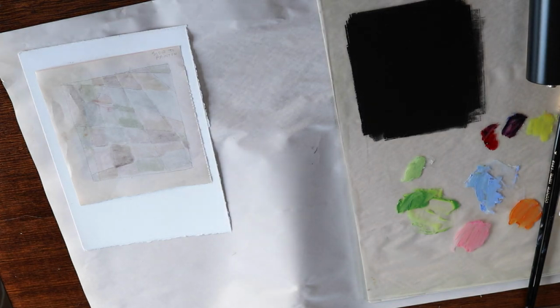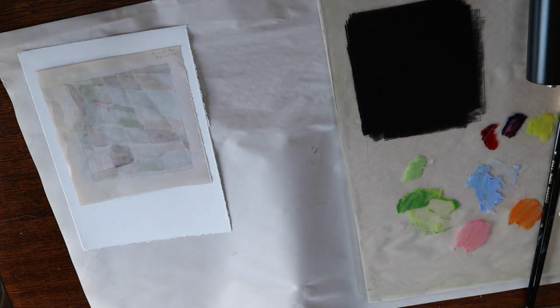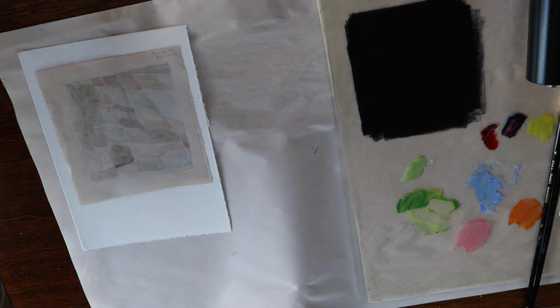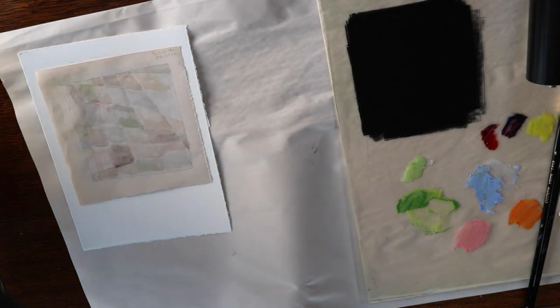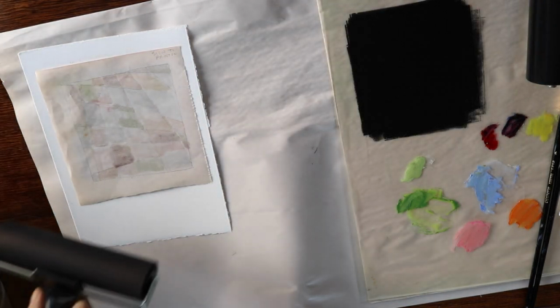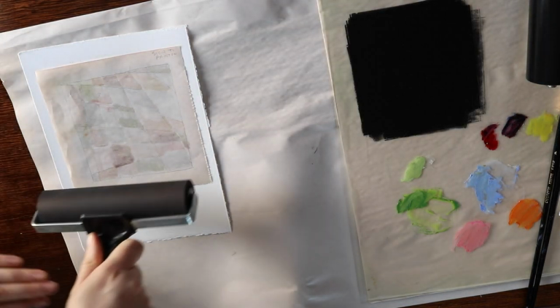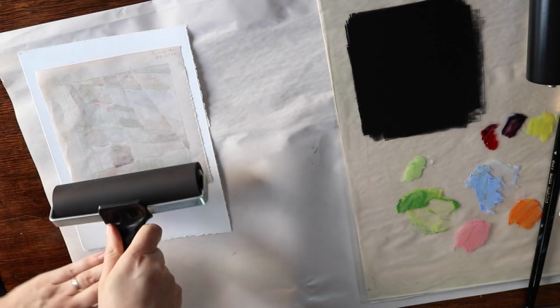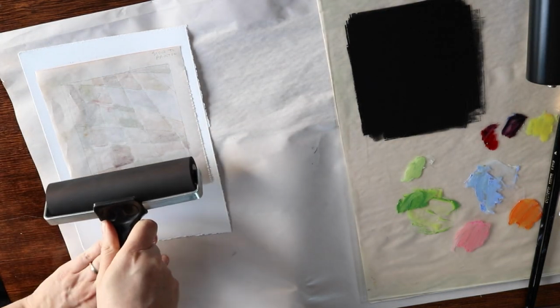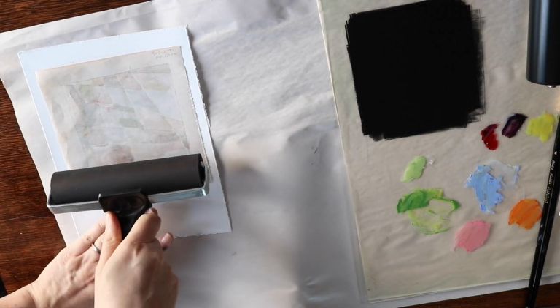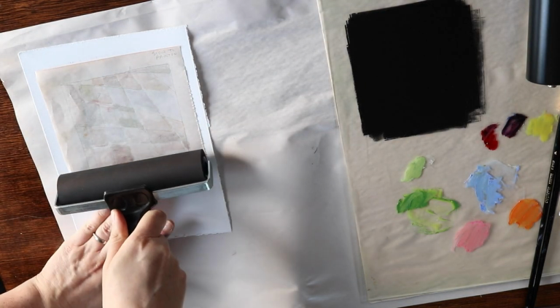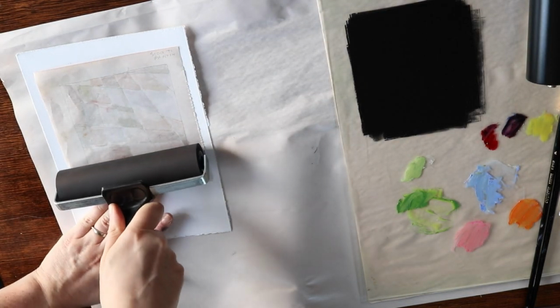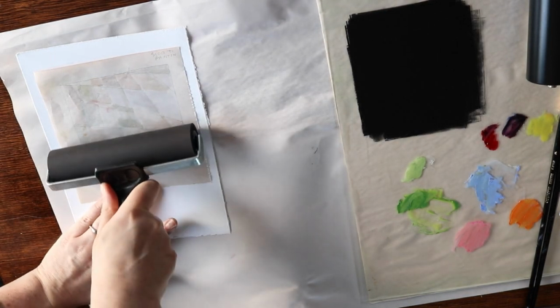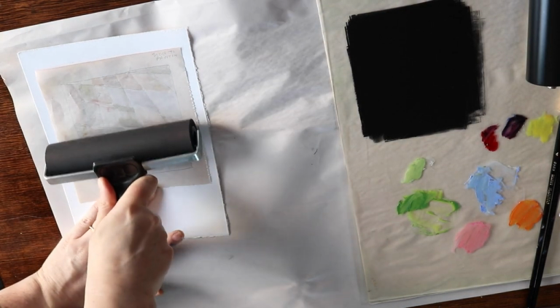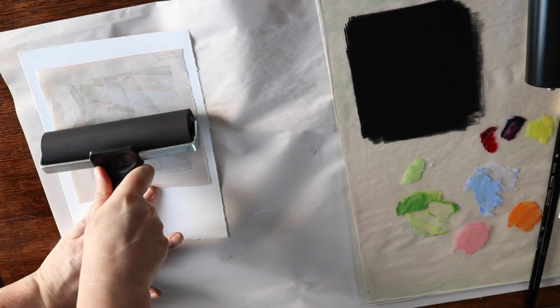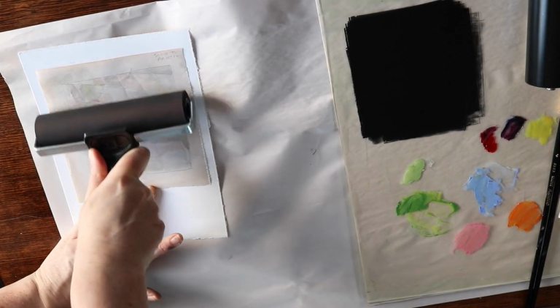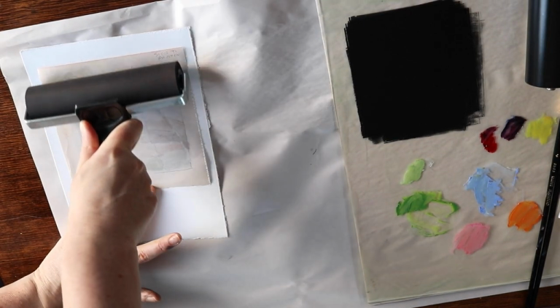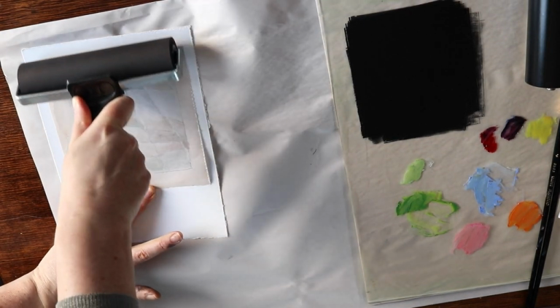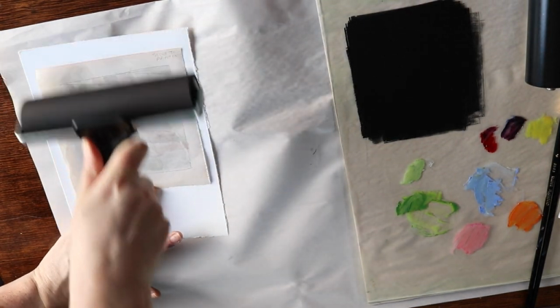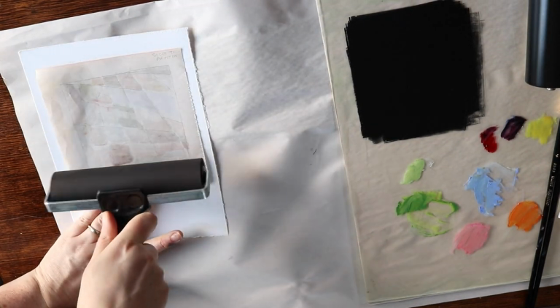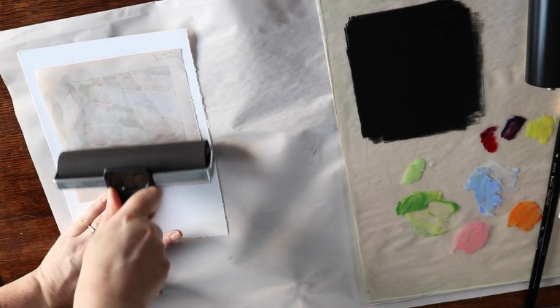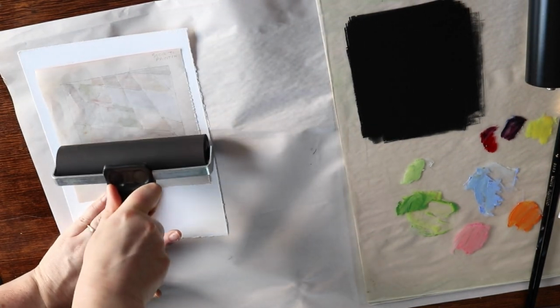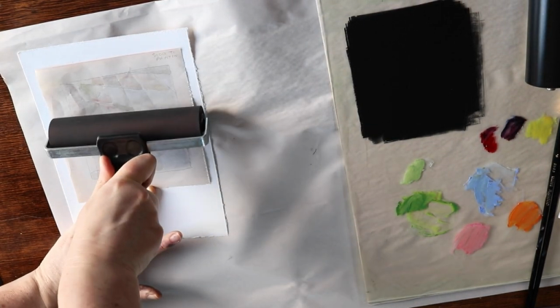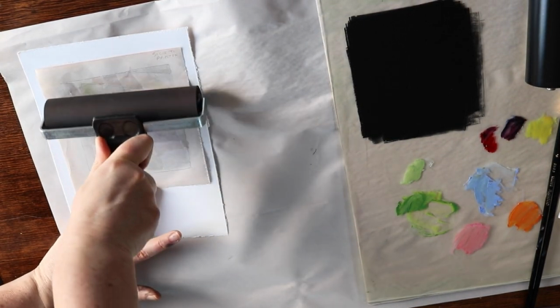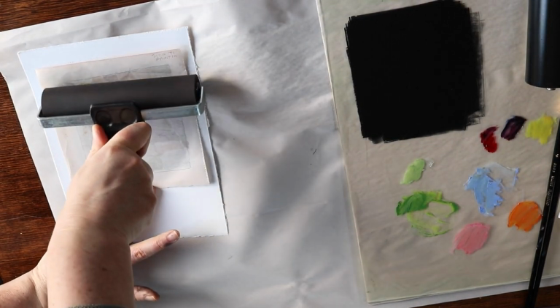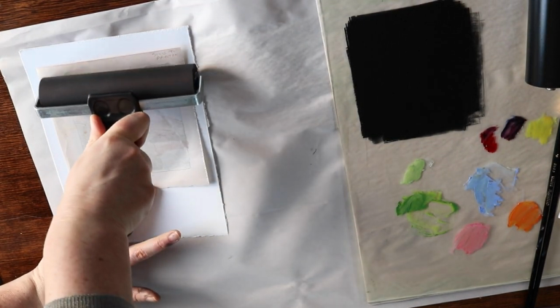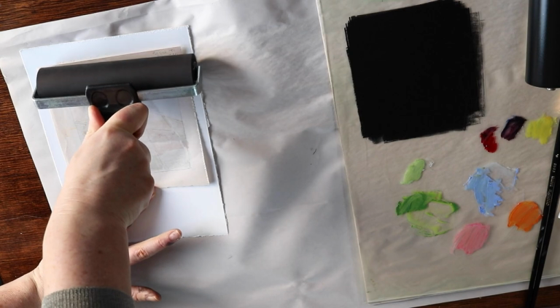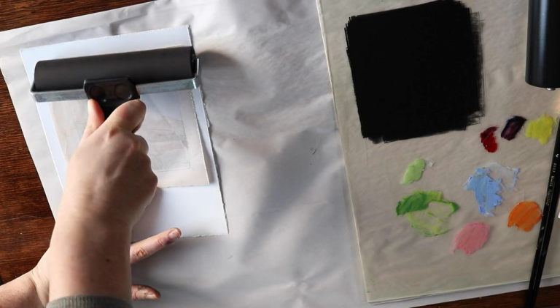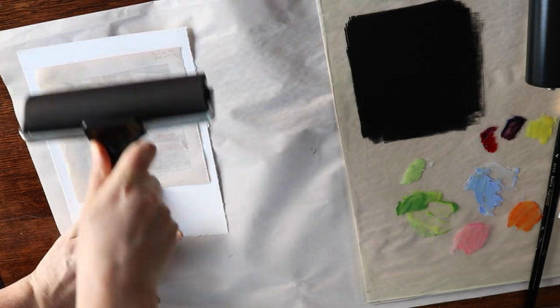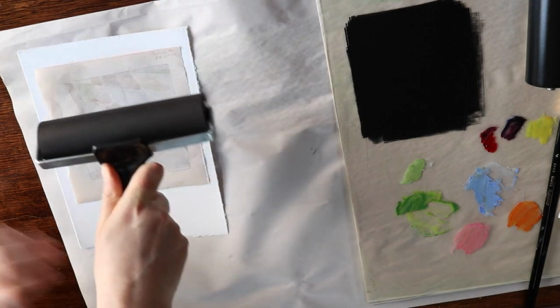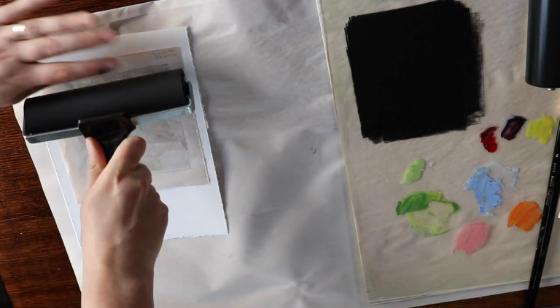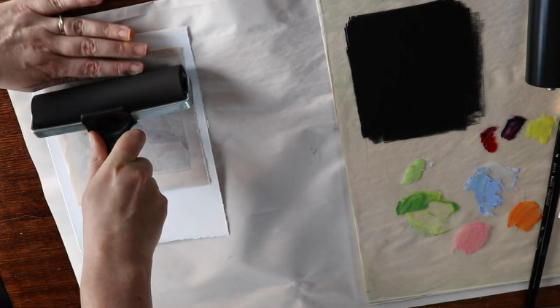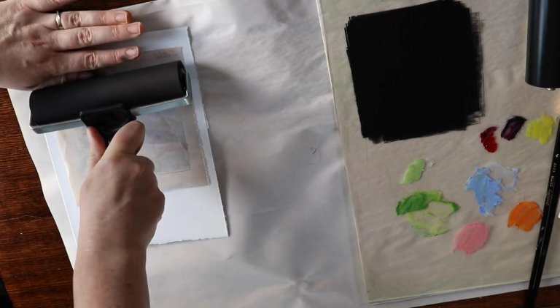My colours didn't come out as strongly as I hoped they would, but I still got some really nice textures and colour coming through.